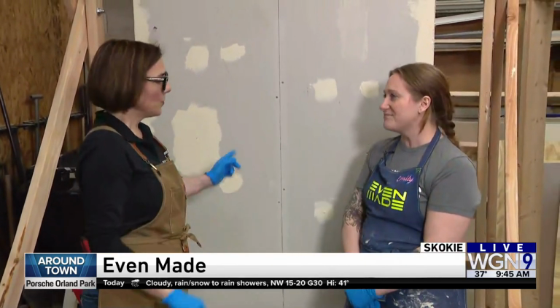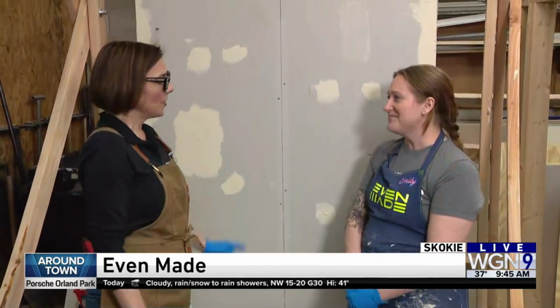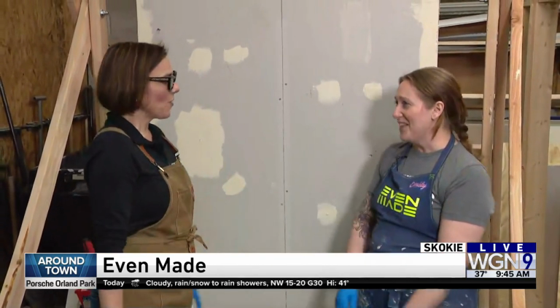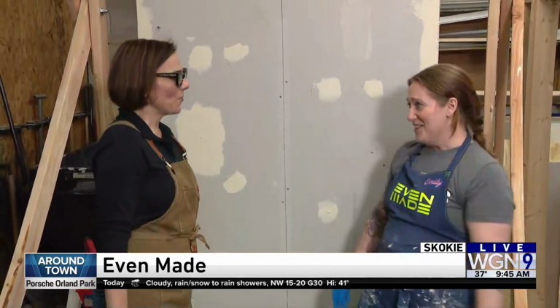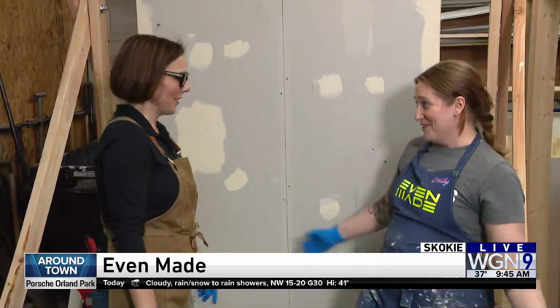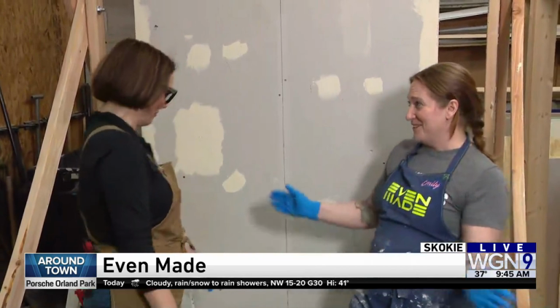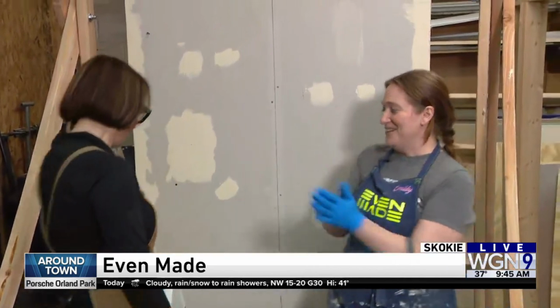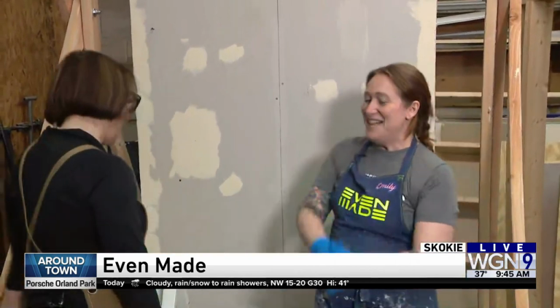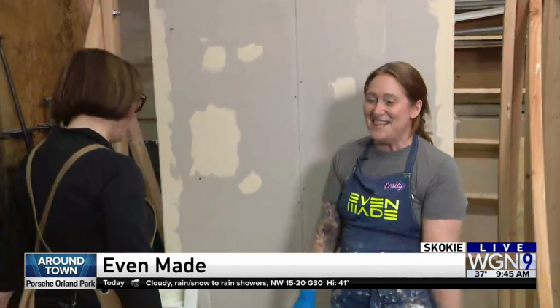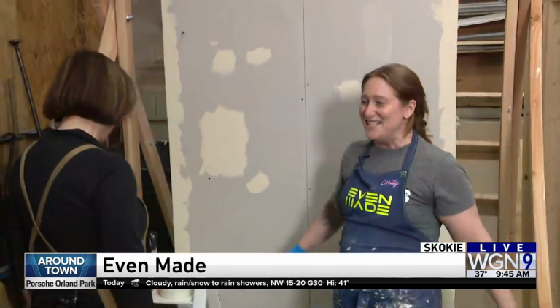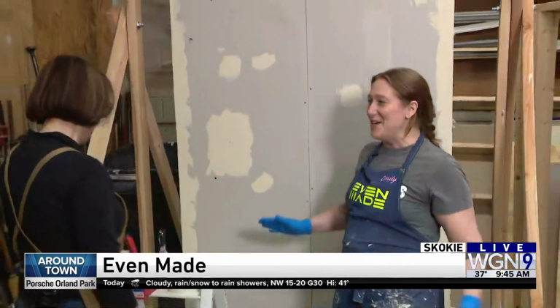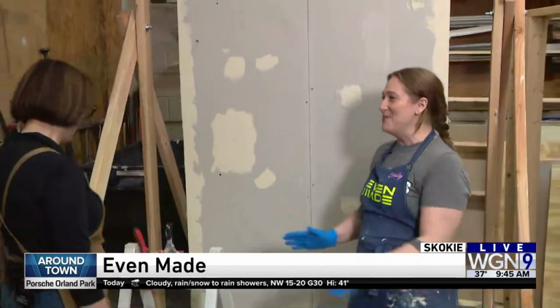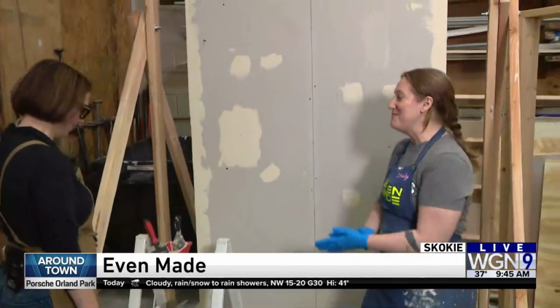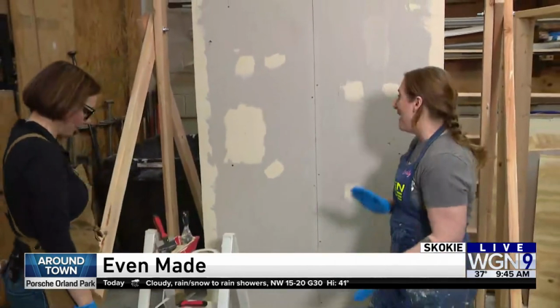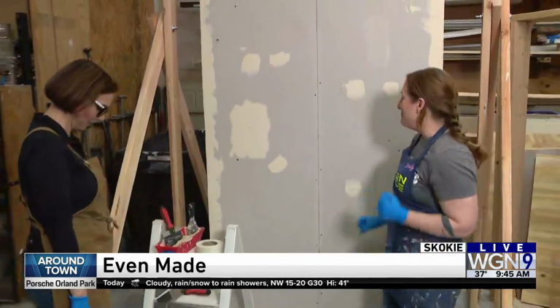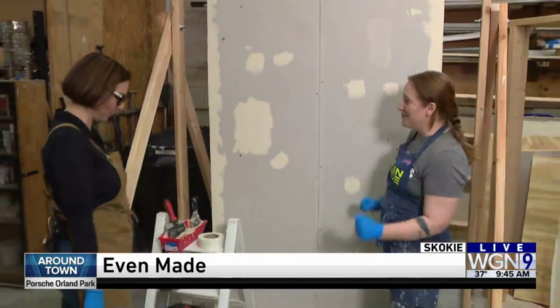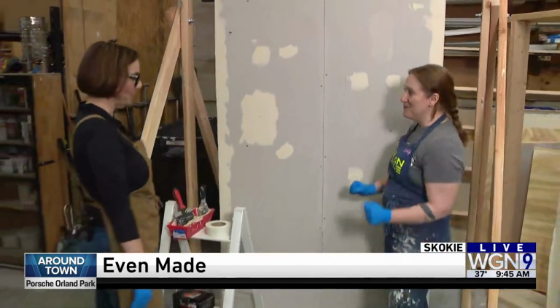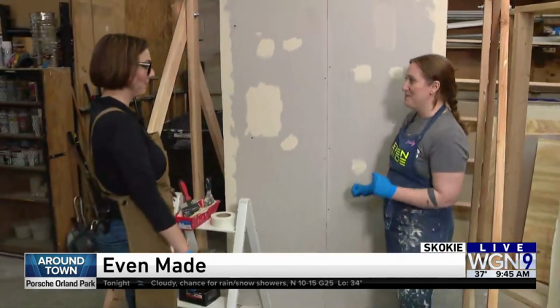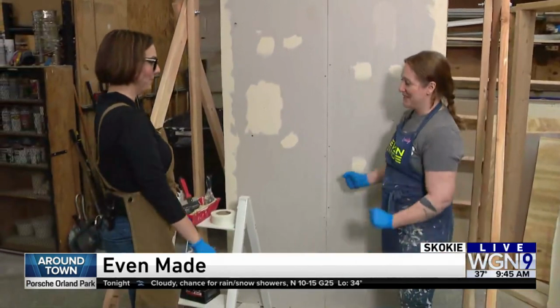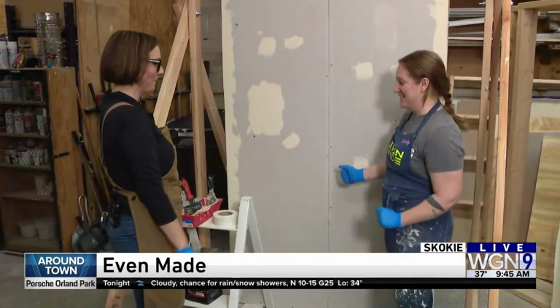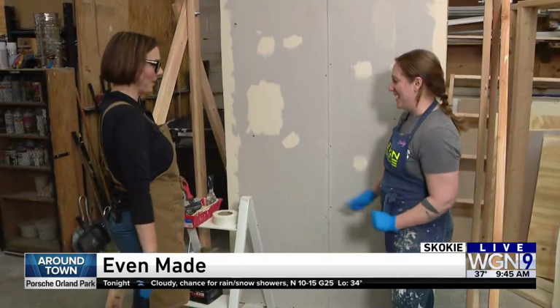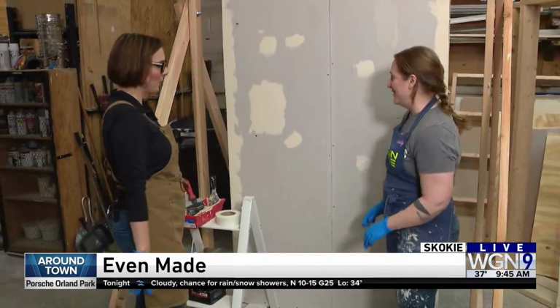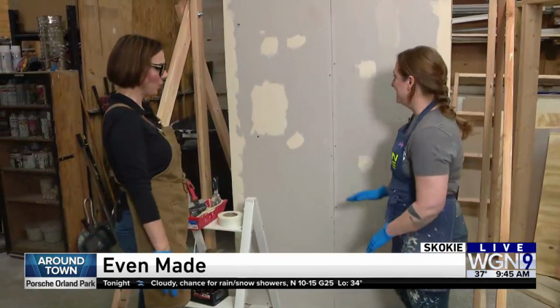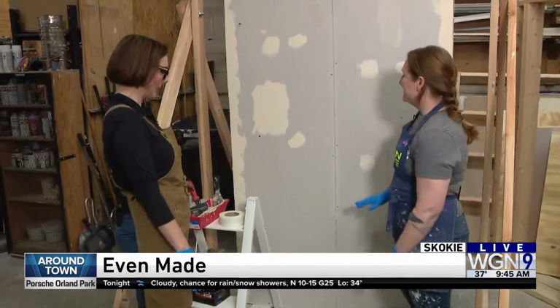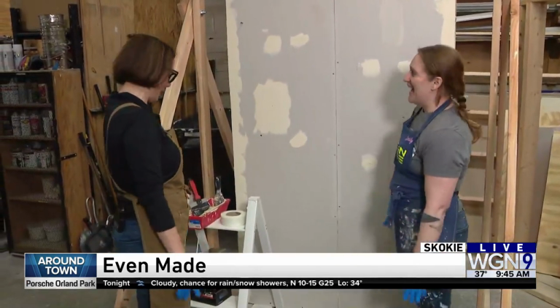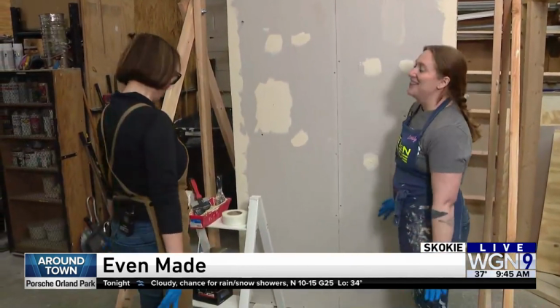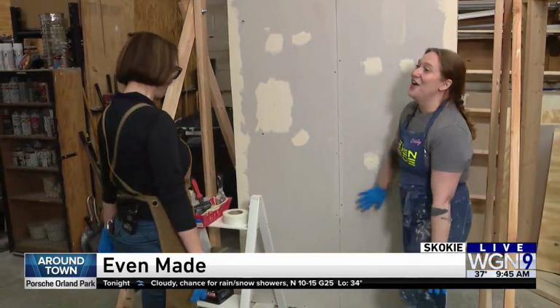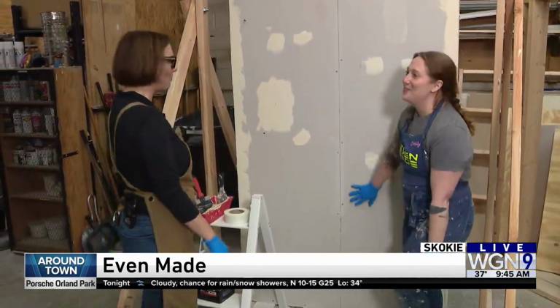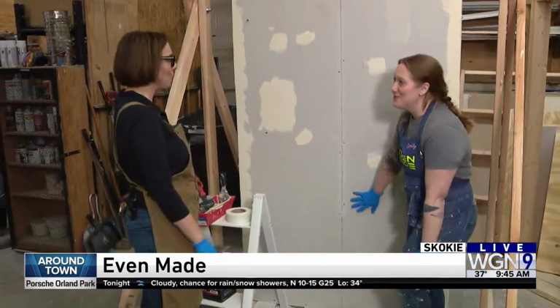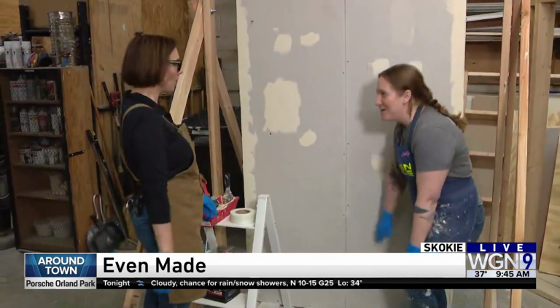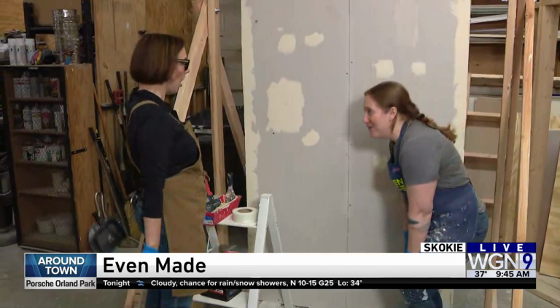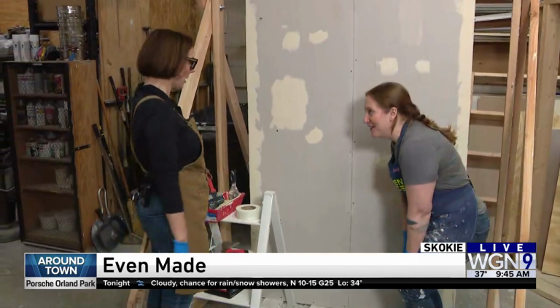Teach me some drywall. You want to learn? This is our most popular one besides tile. I love drywalling.